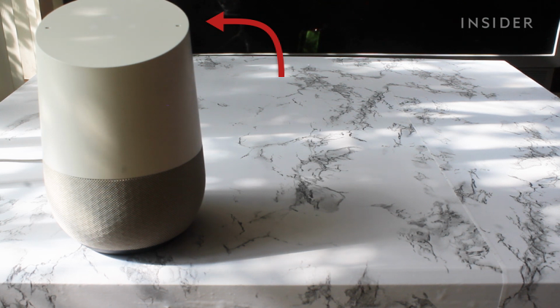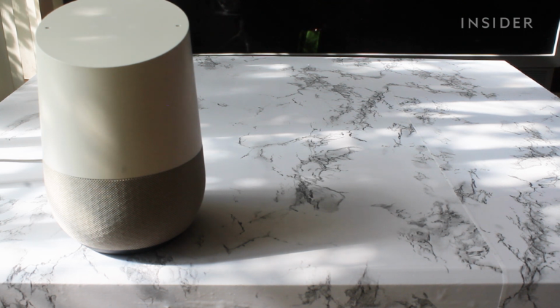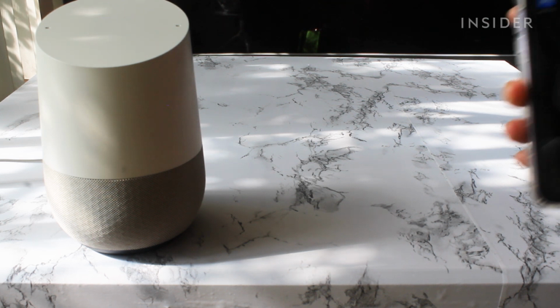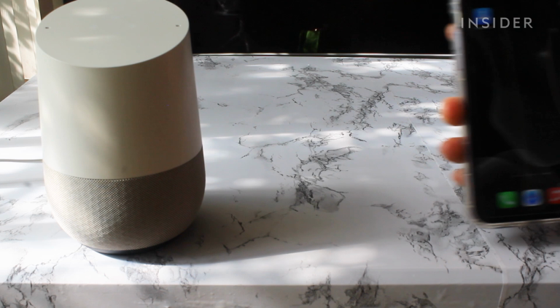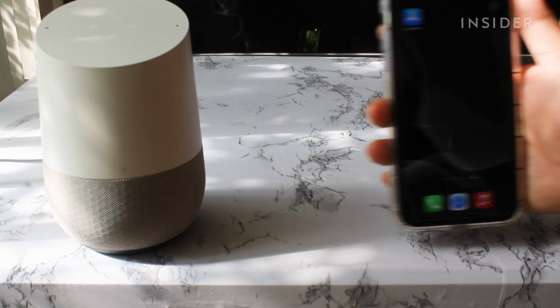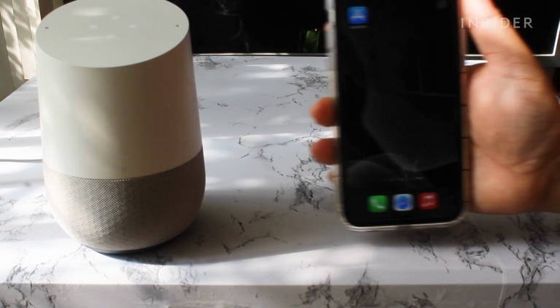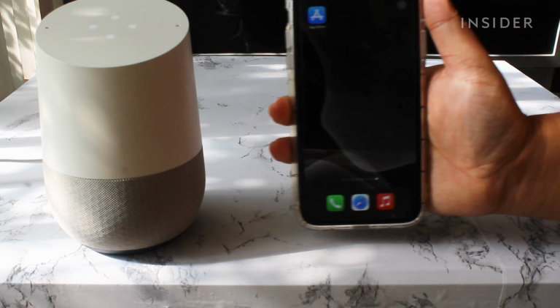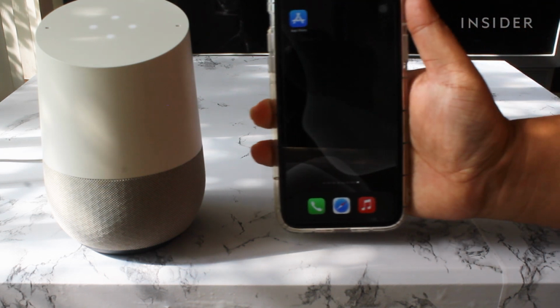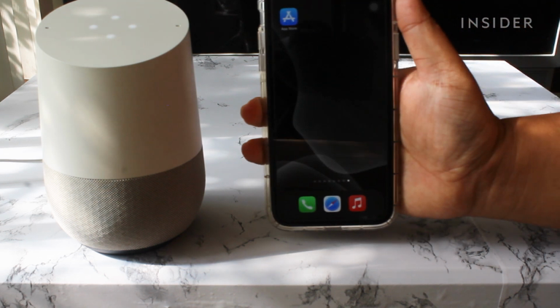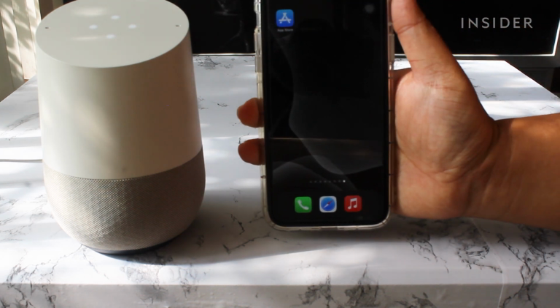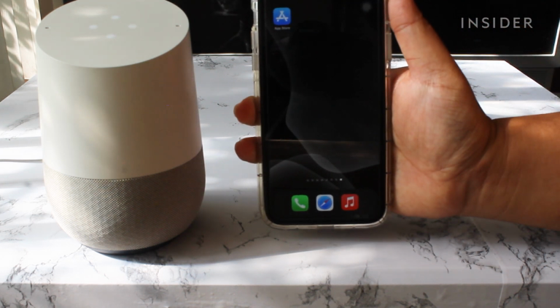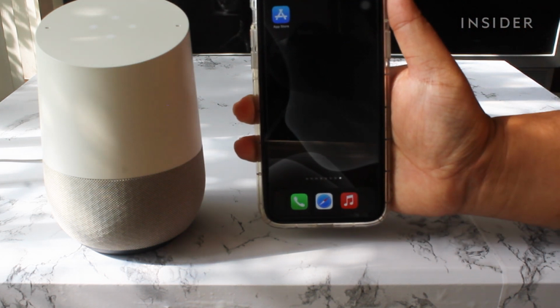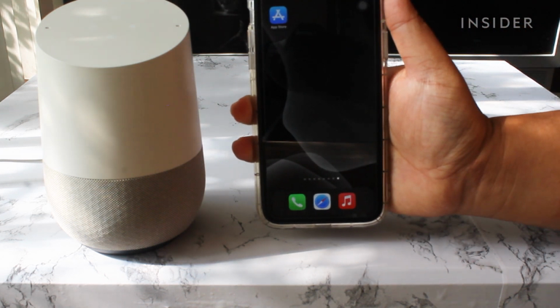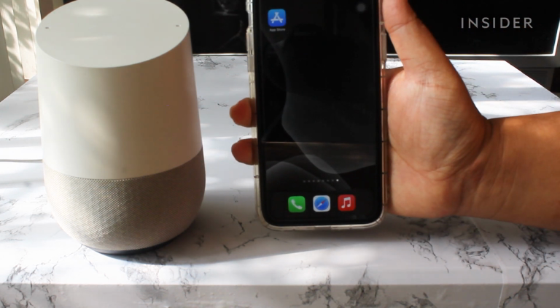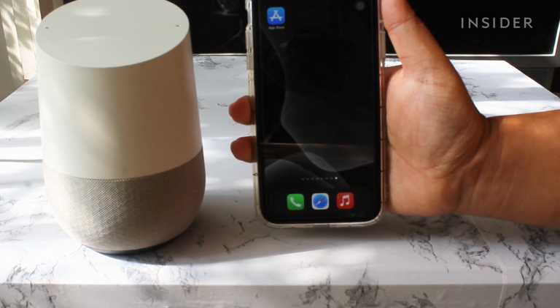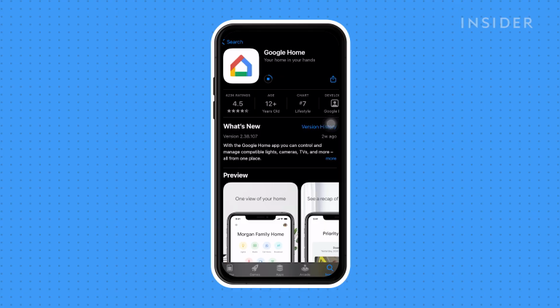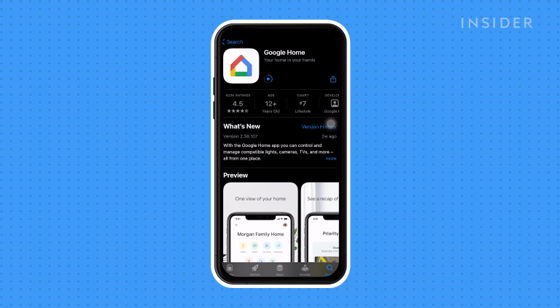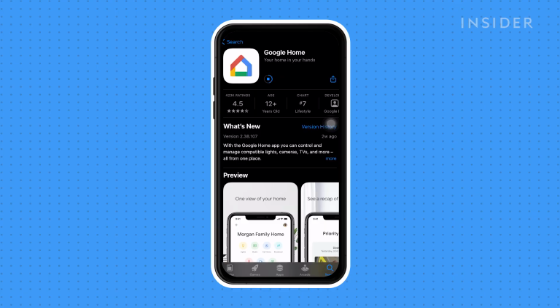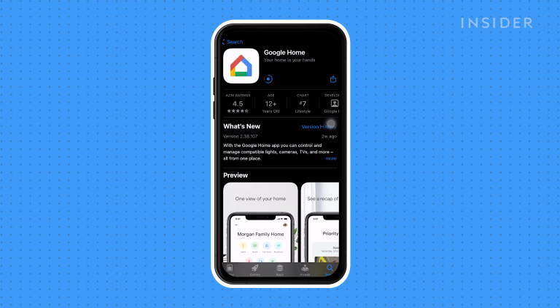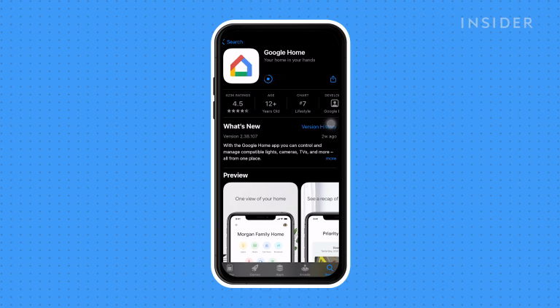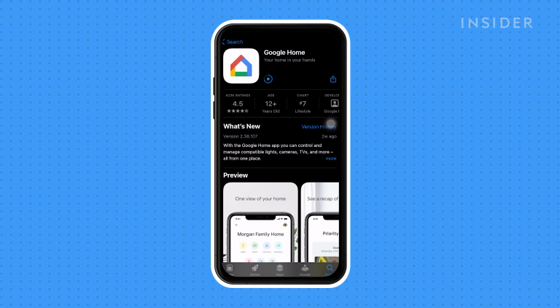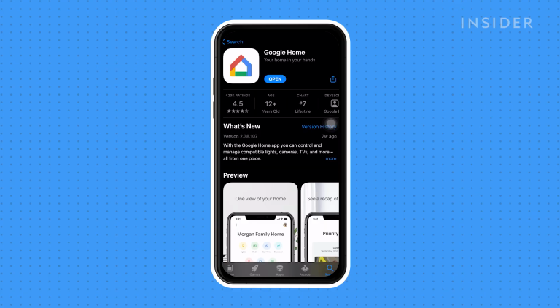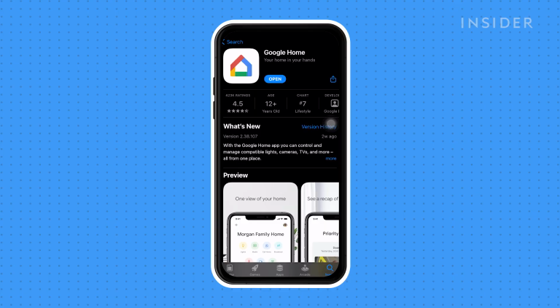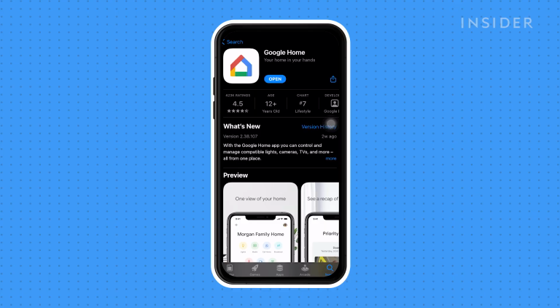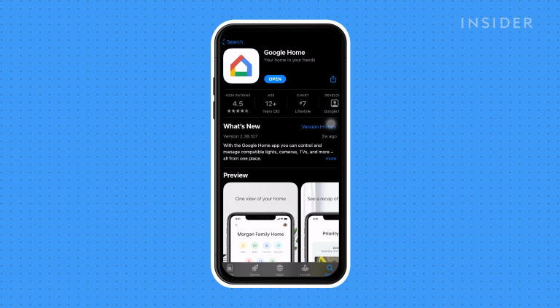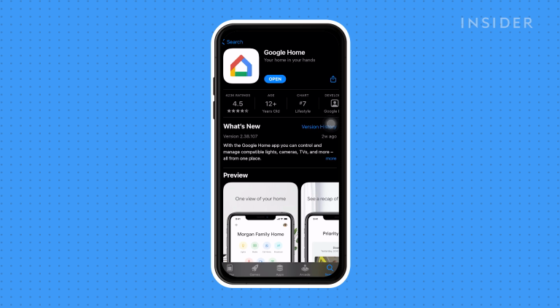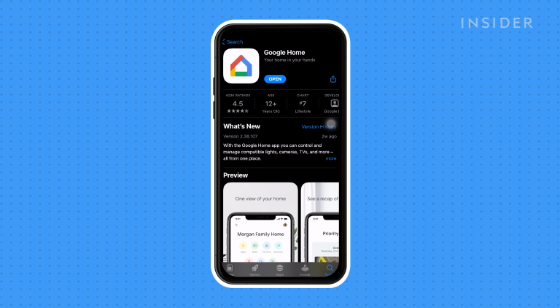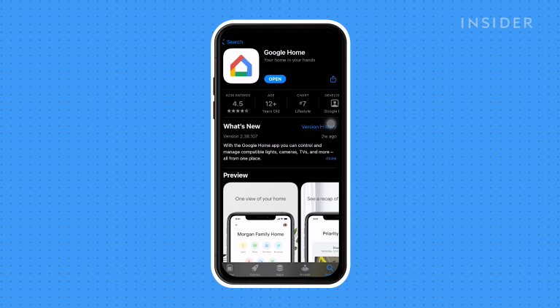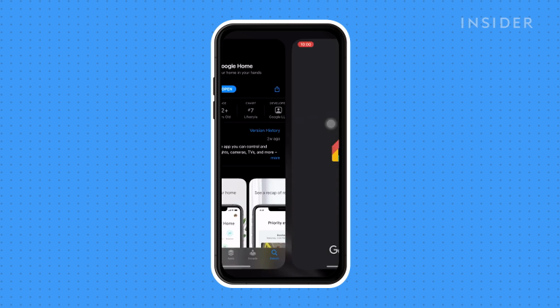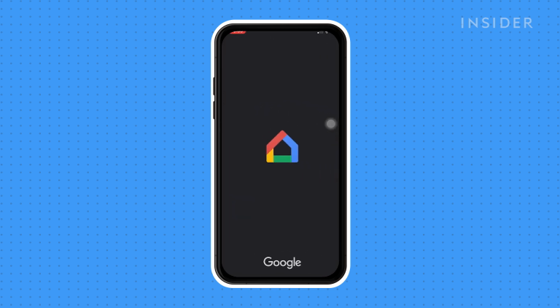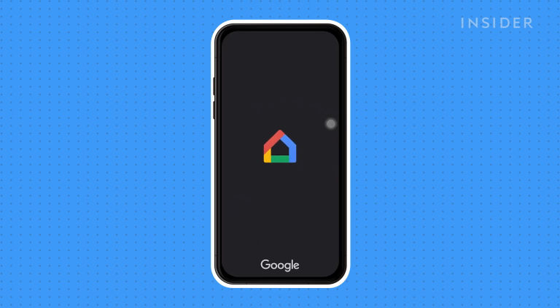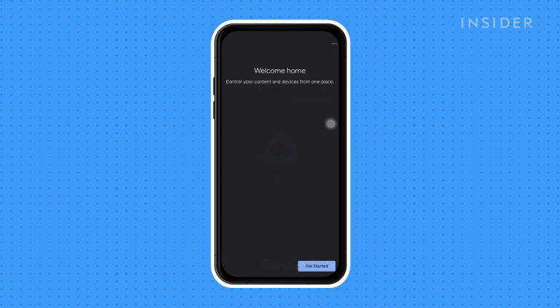Next, download the Google Home app on your phone or tablet. The app will allow you to connect to and personalize your Google Home.